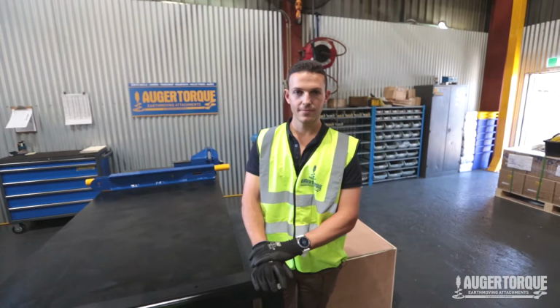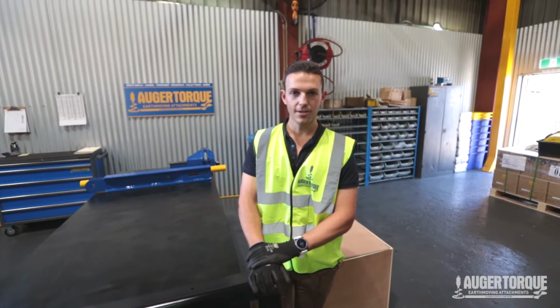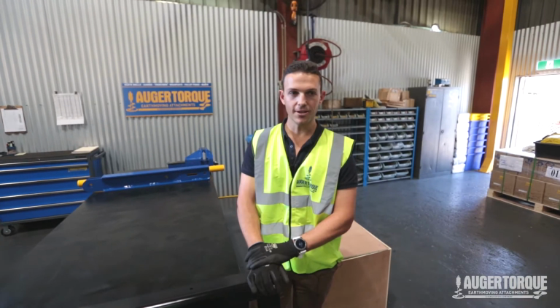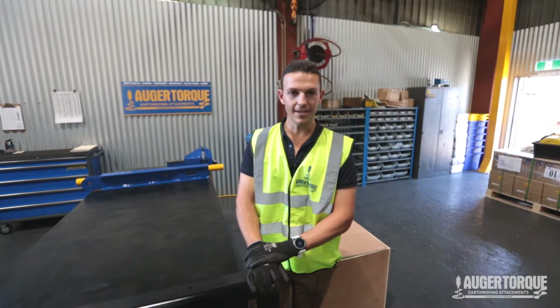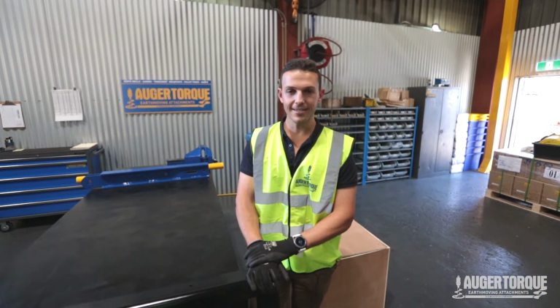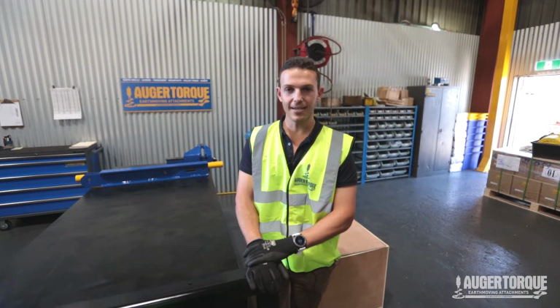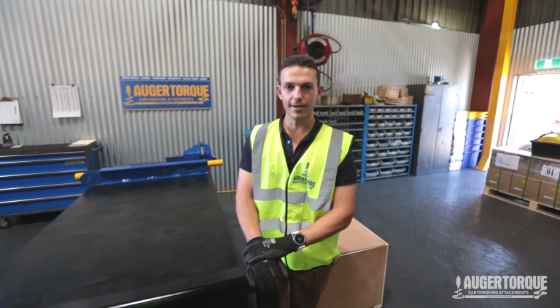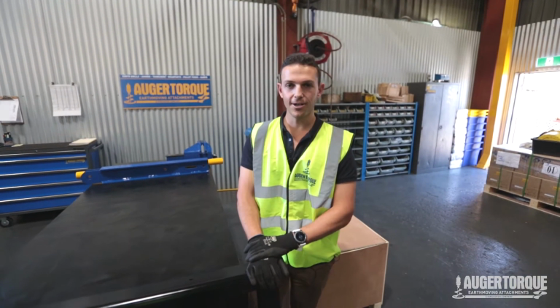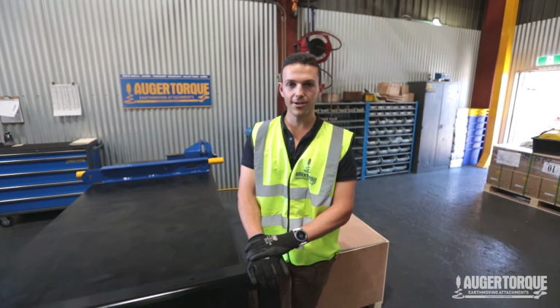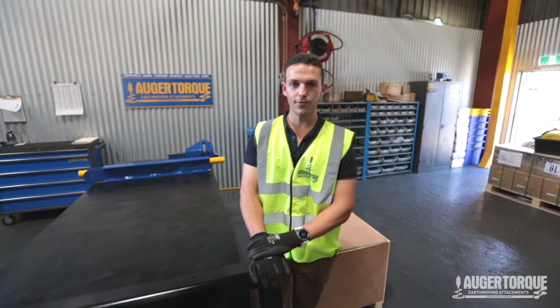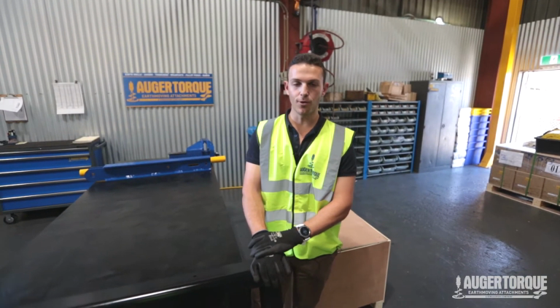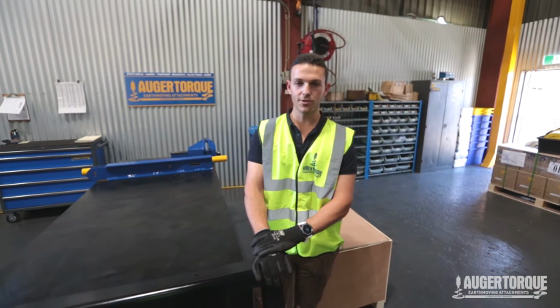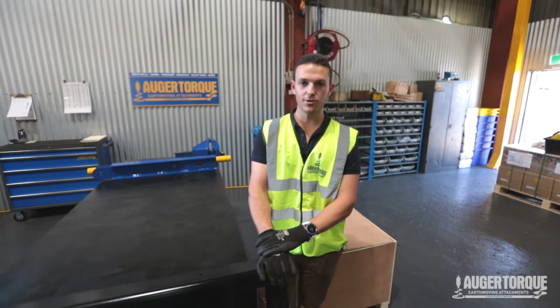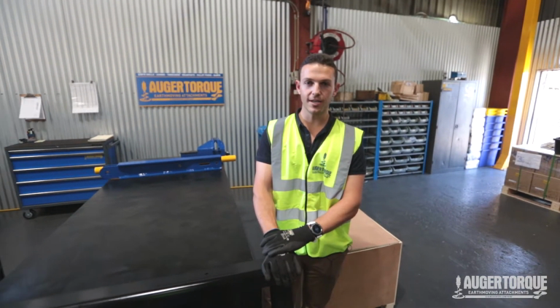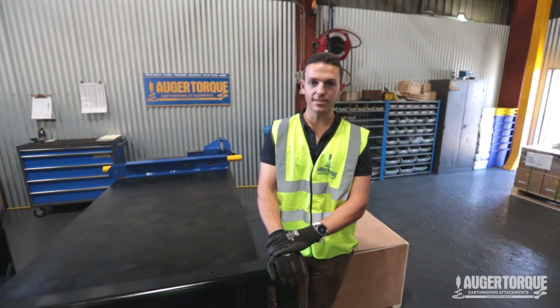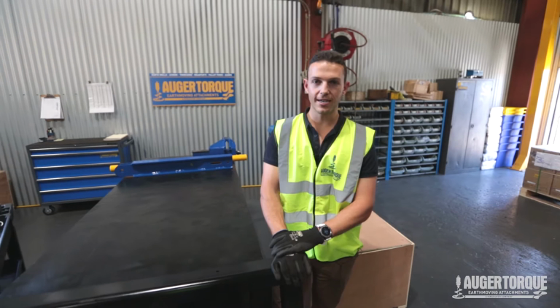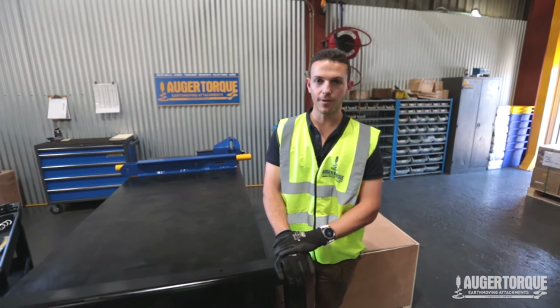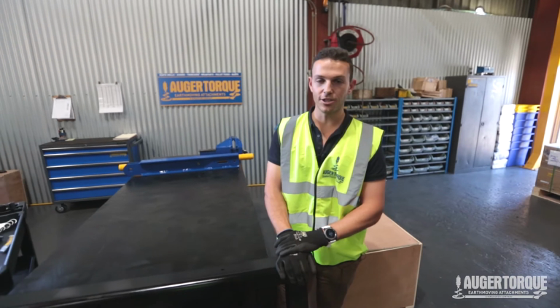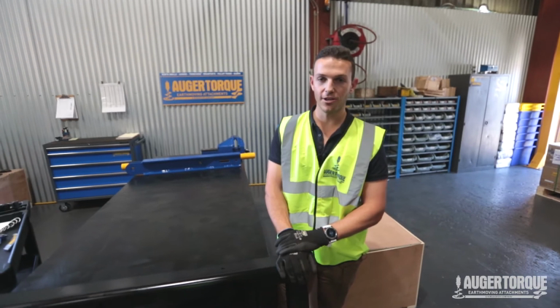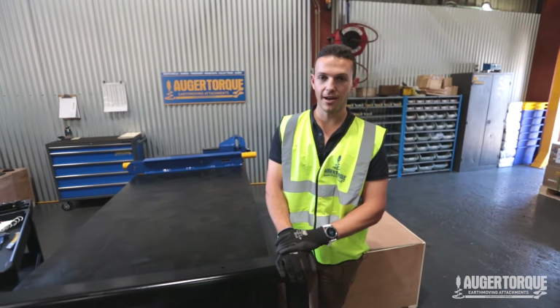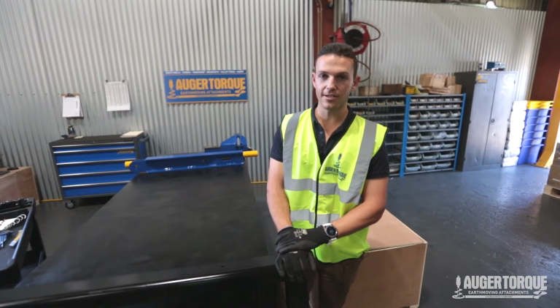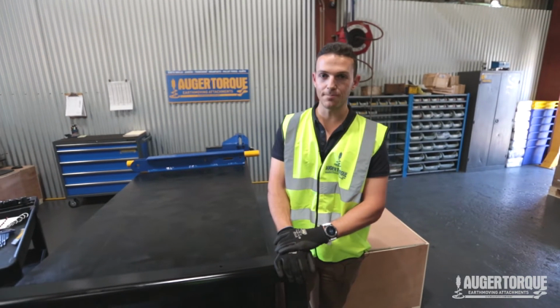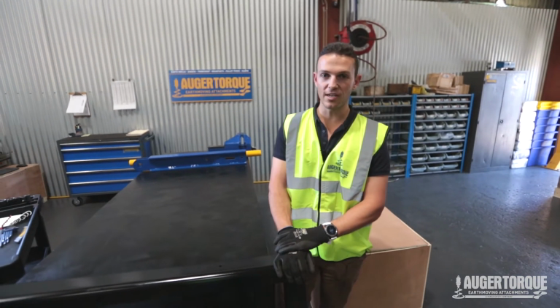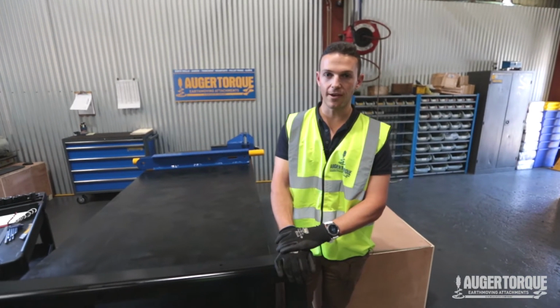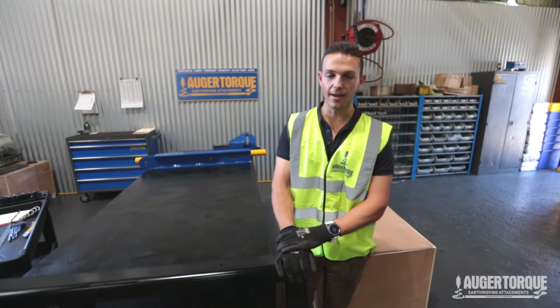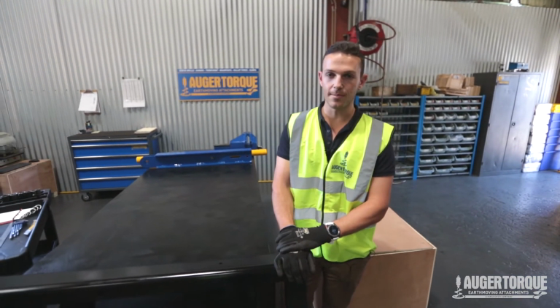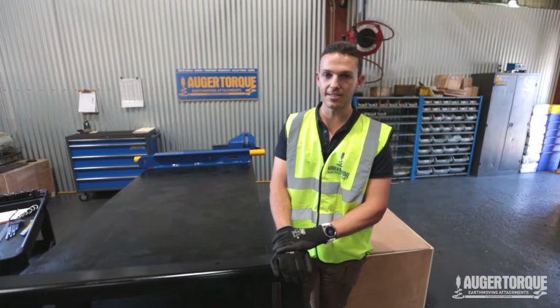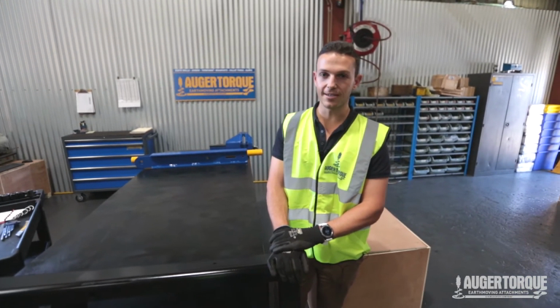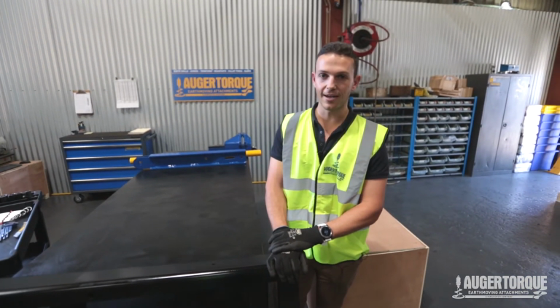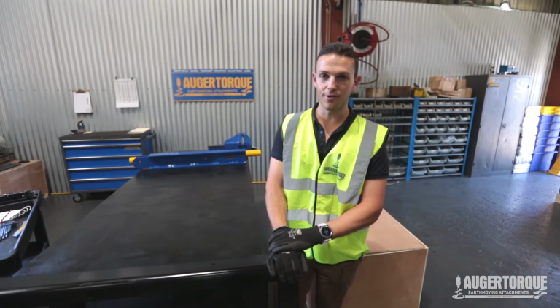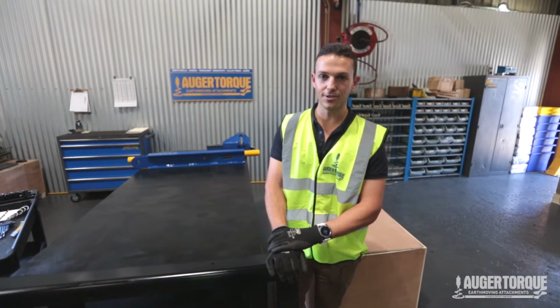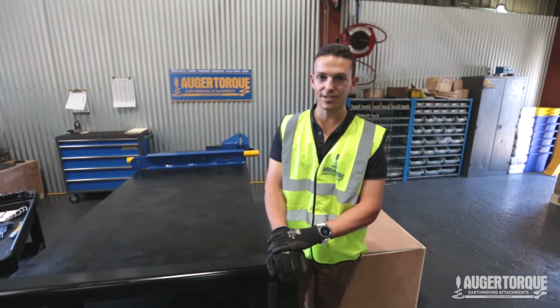G'day guys, I'm Marco from AugurTalk and today we're going to show you how to assemble one of our MT 900mm trenches.